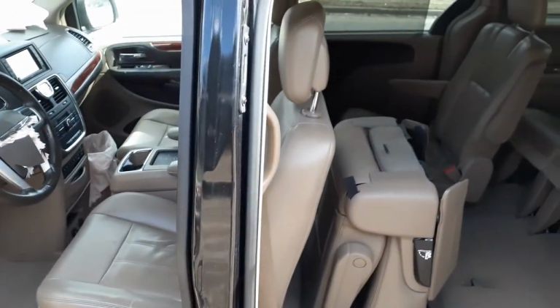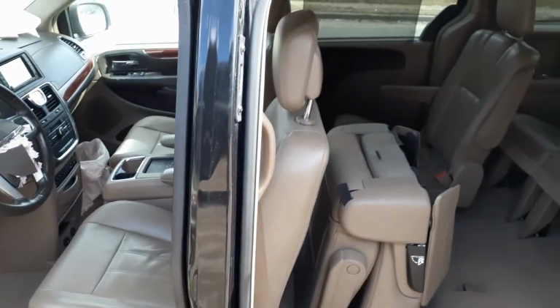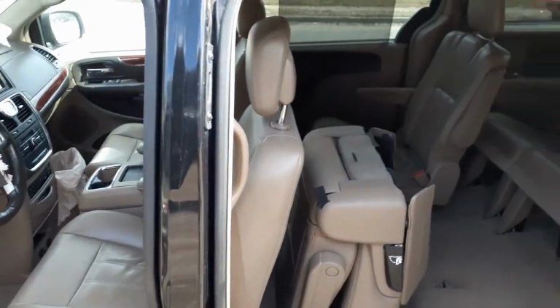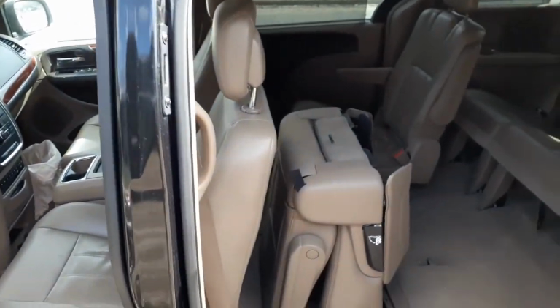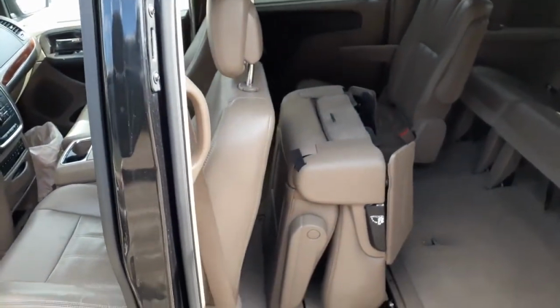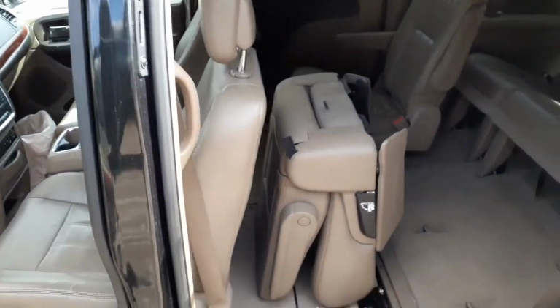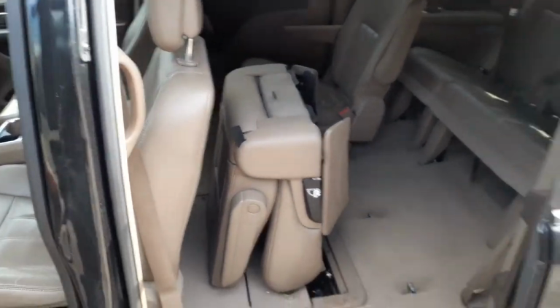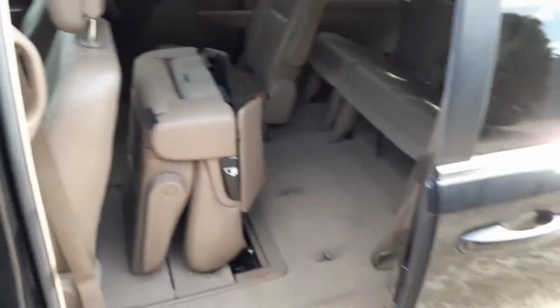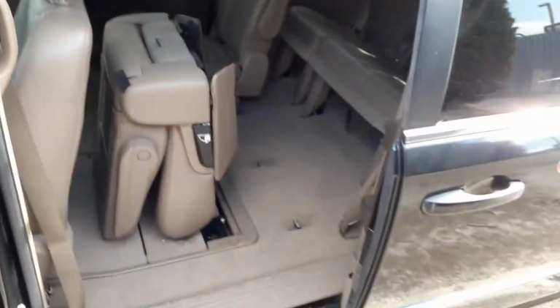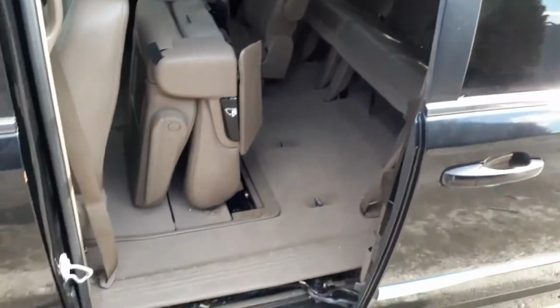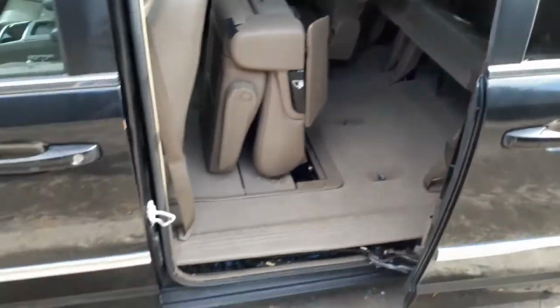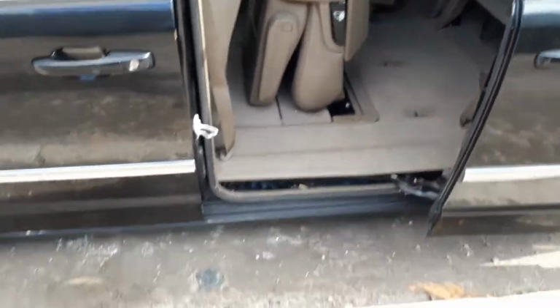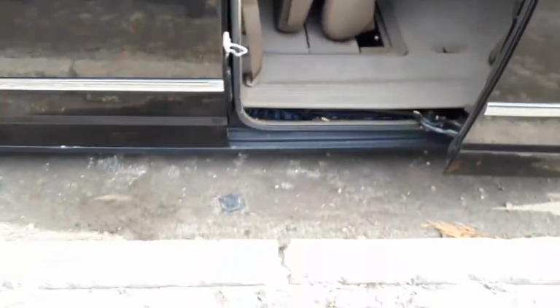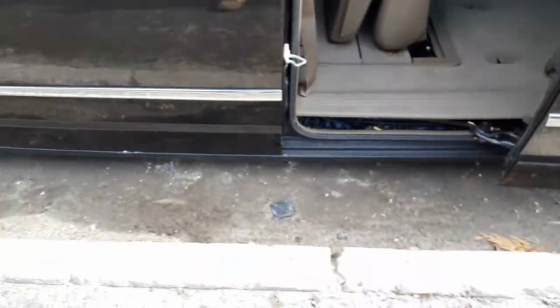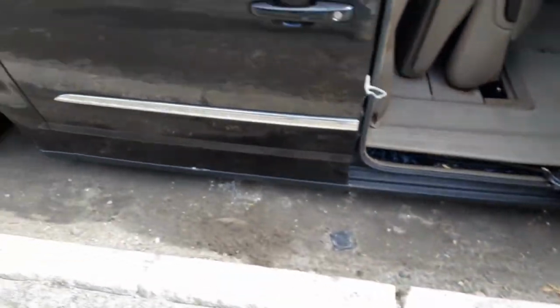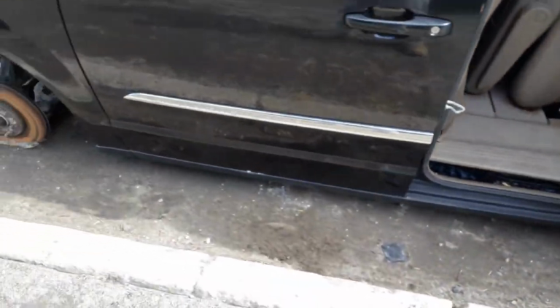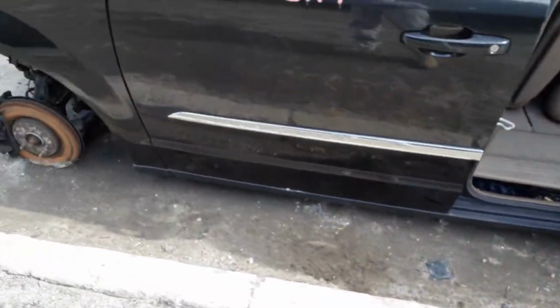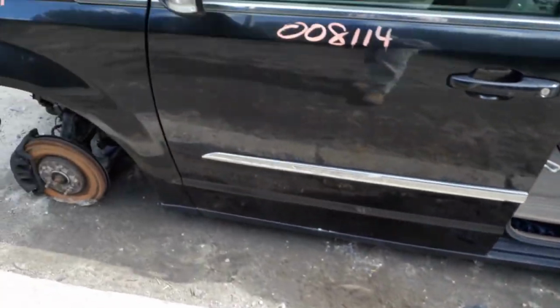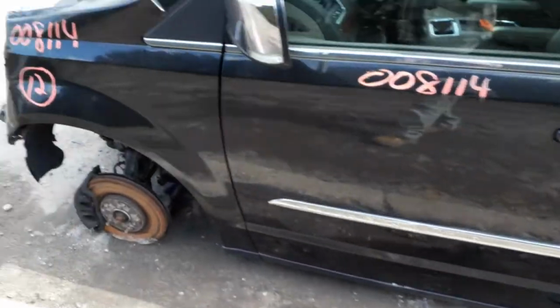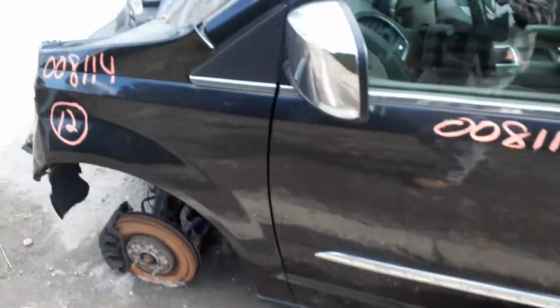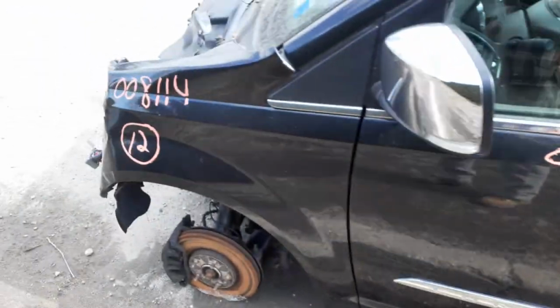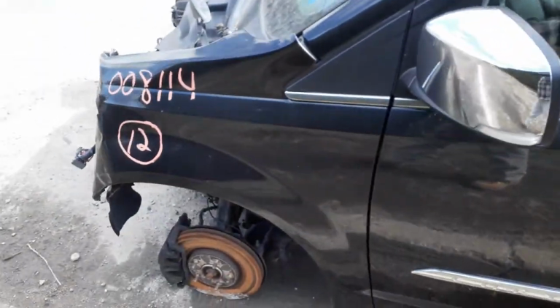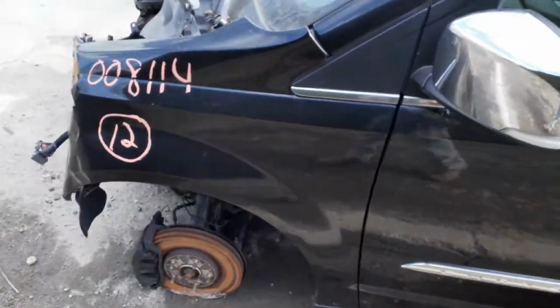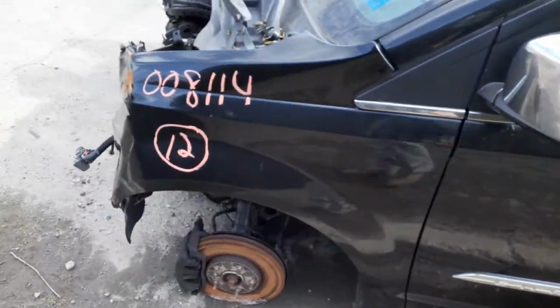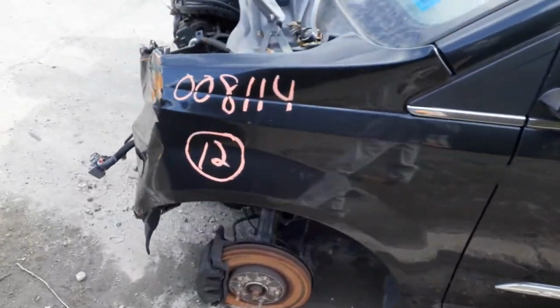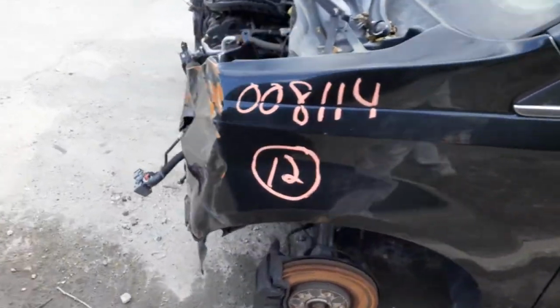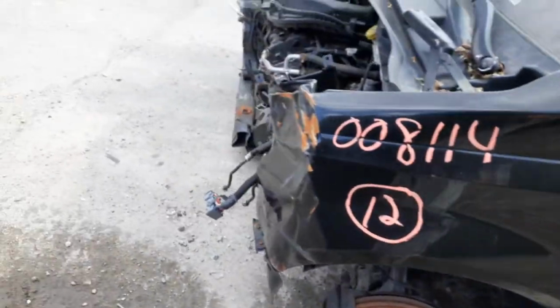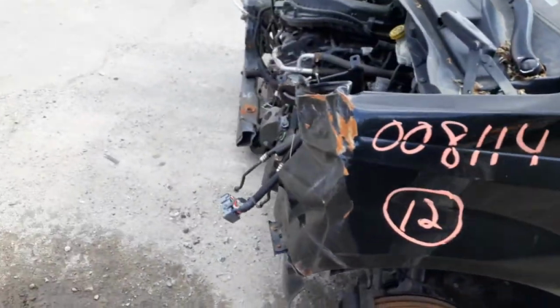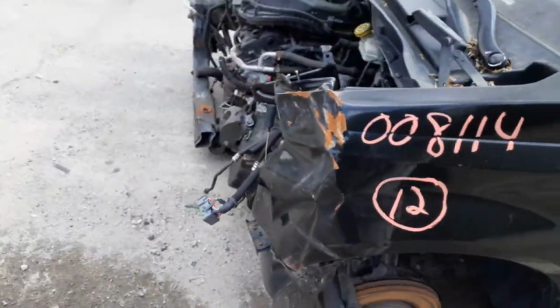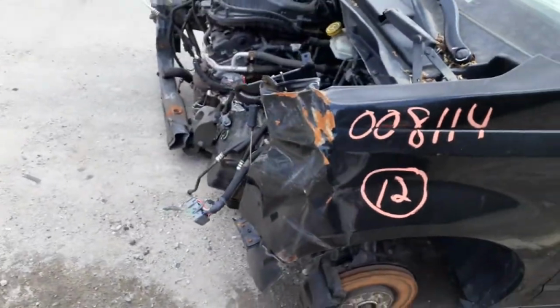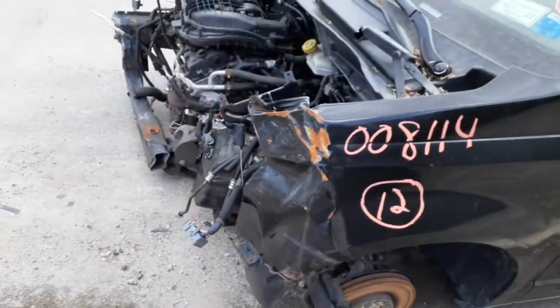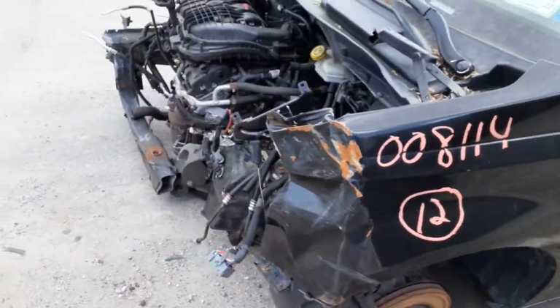Unfortunately, we don't know the mileage on the vehicle because everything was ripped out in the front, so we have no electronics, we have no computer.